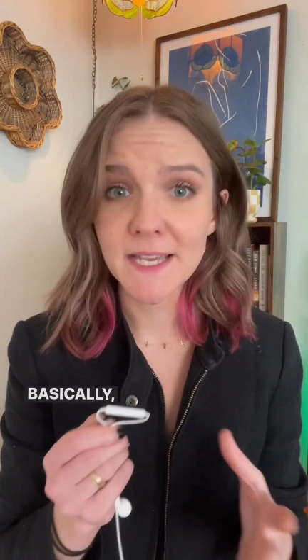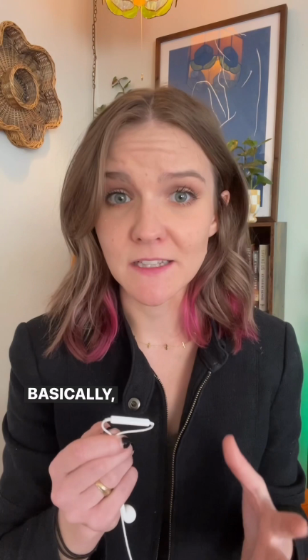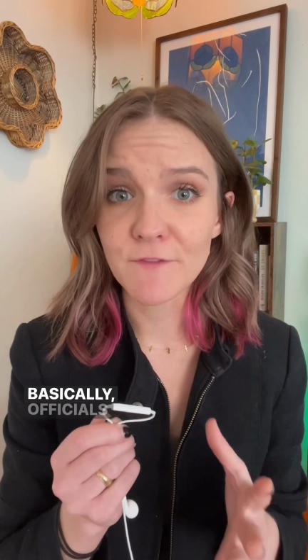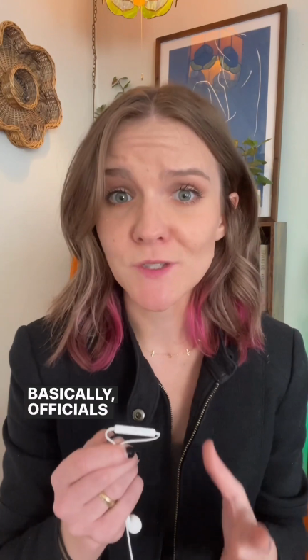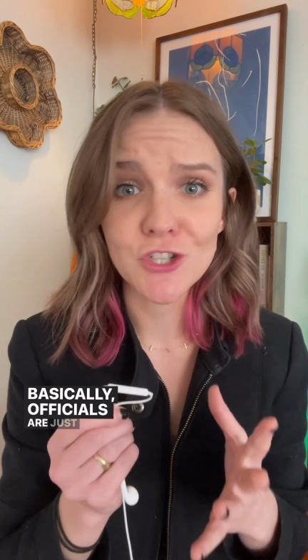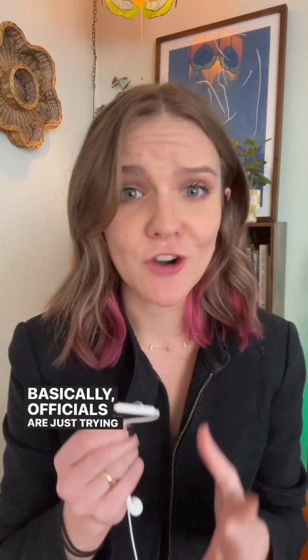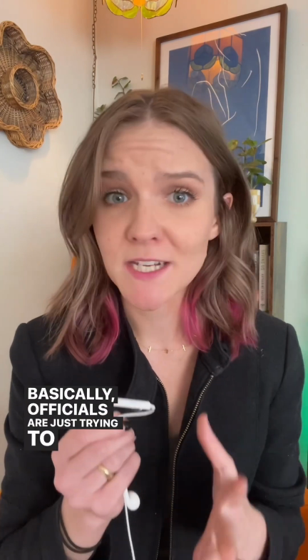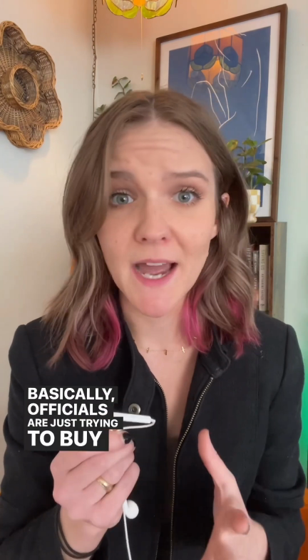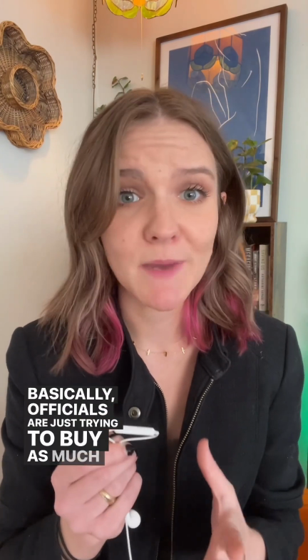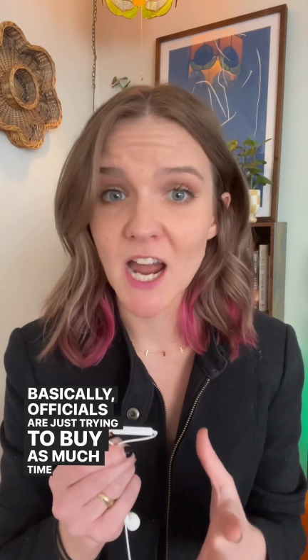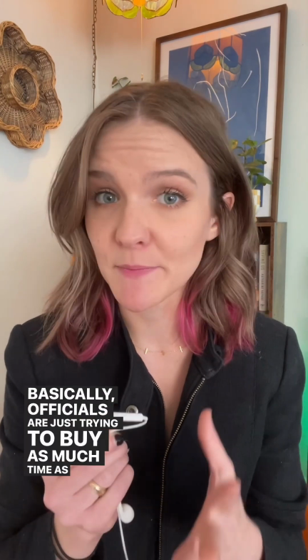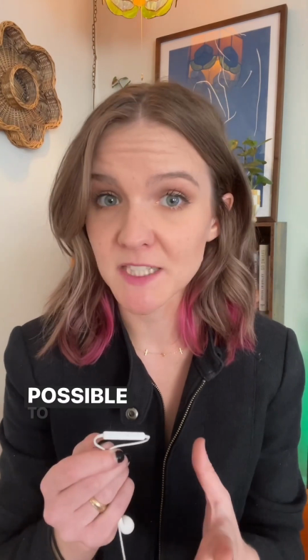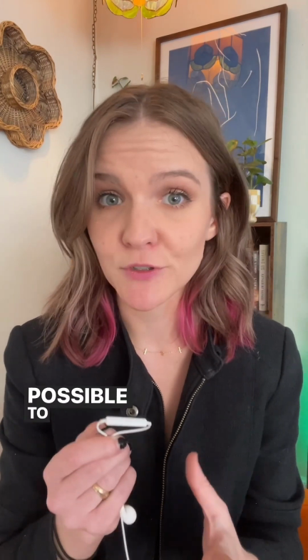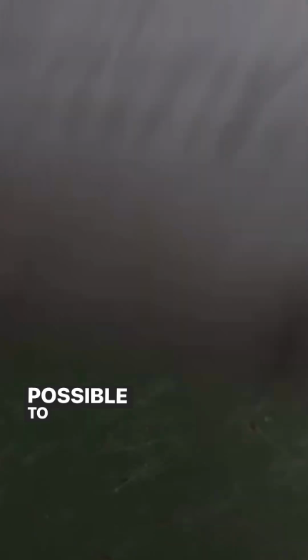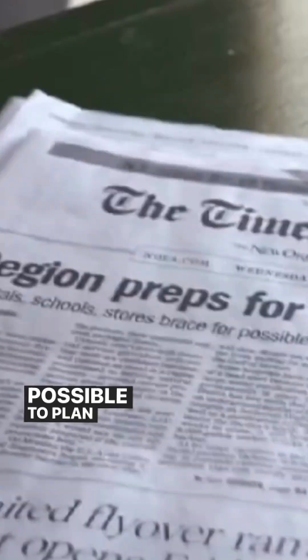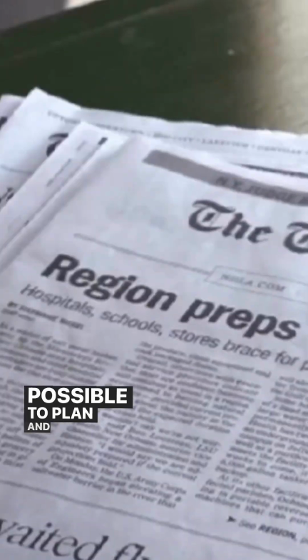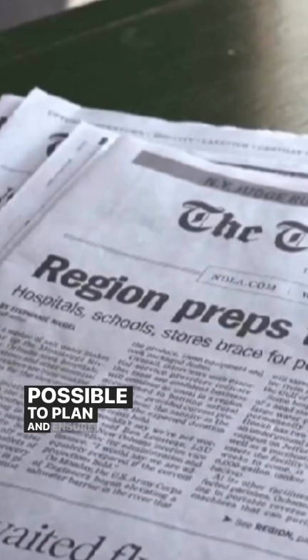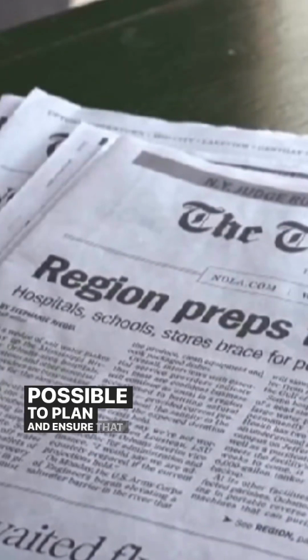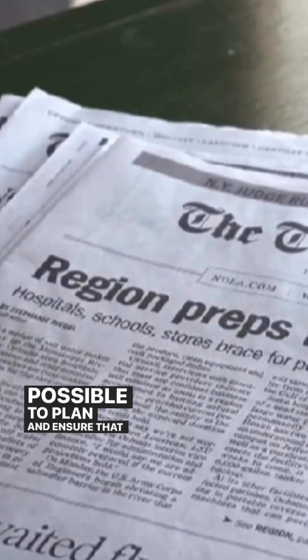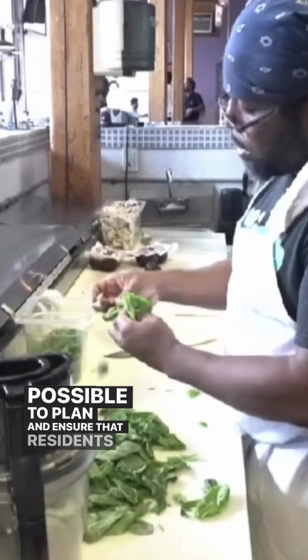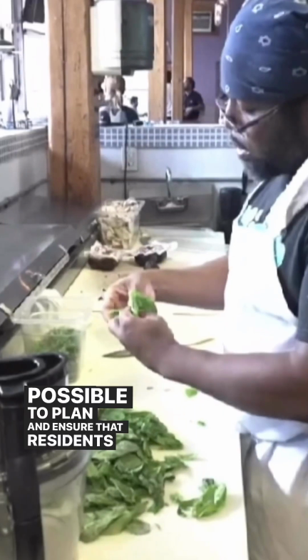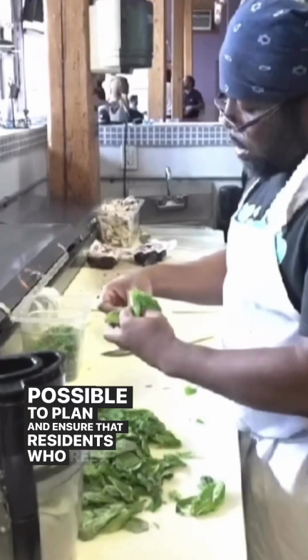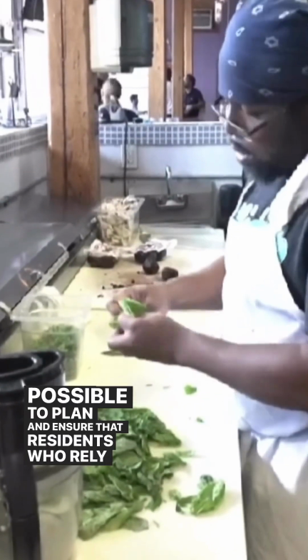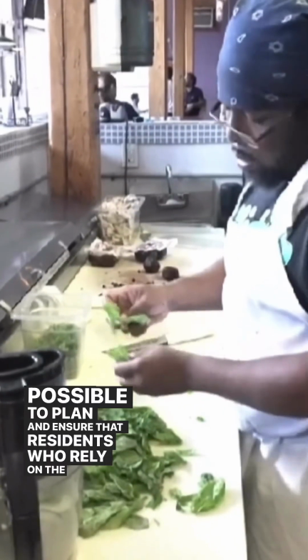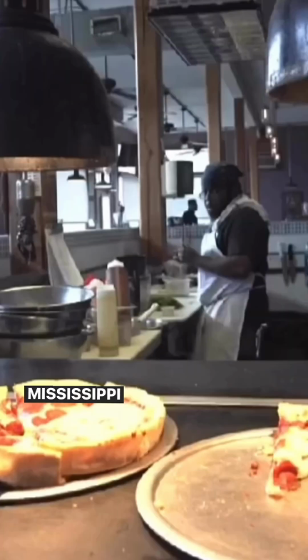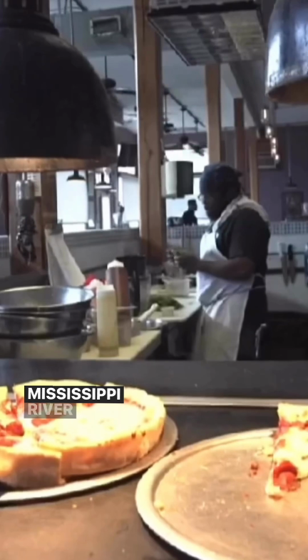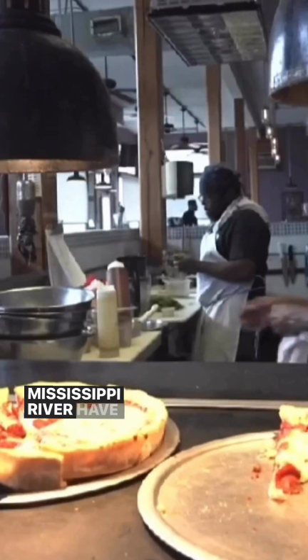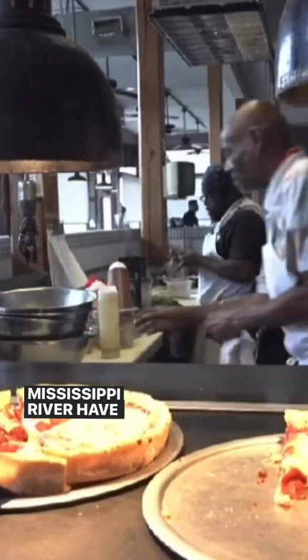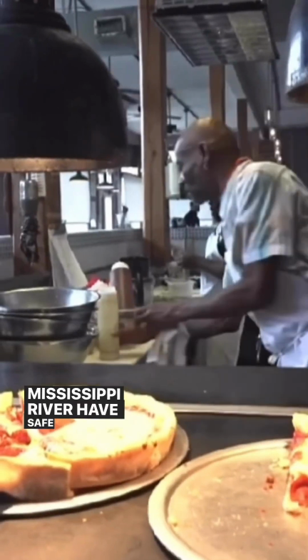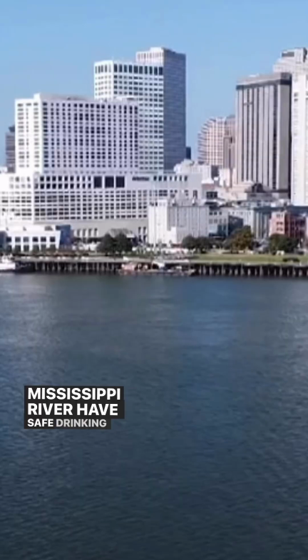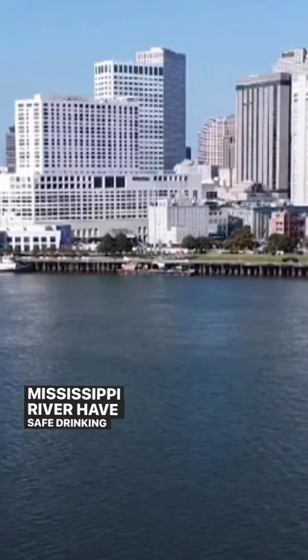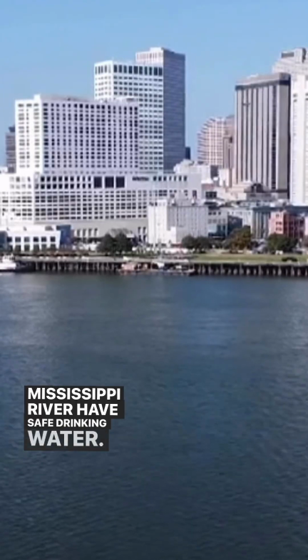Basically, officials are just trying to buy as much time as possible to plan and ensure that residents who rely on the Mississippi River have safe drinking water.